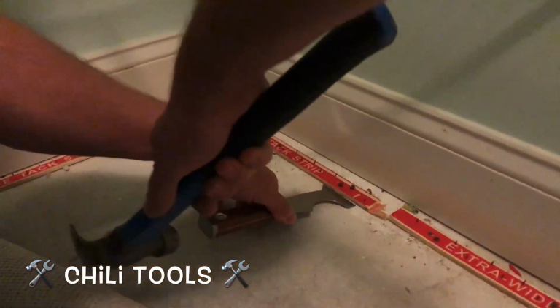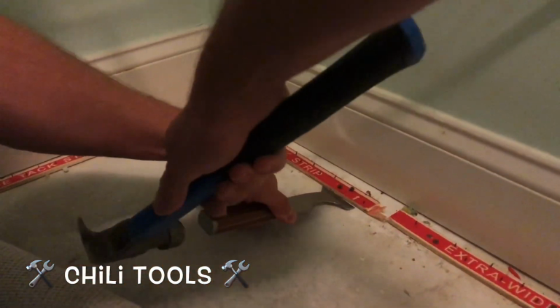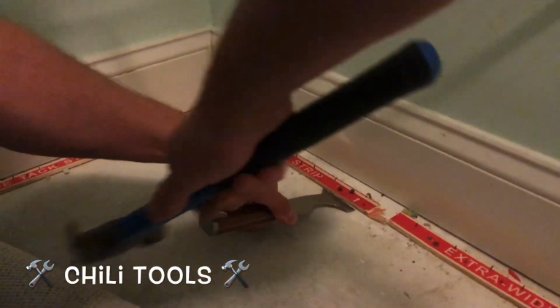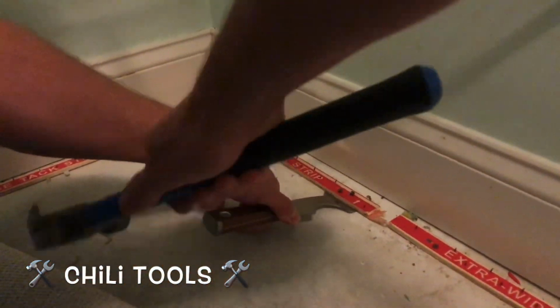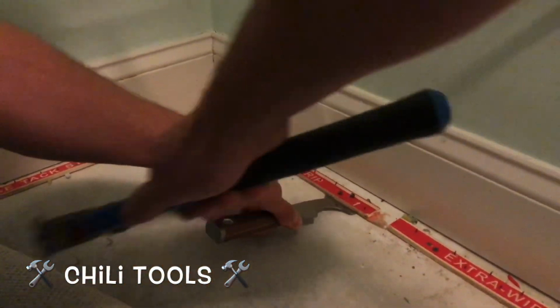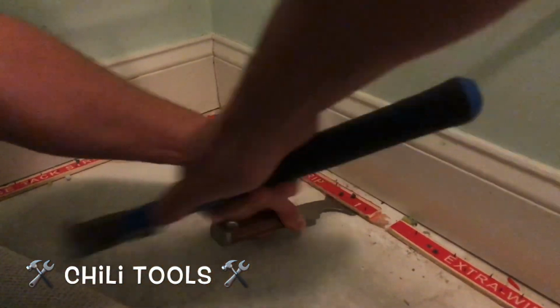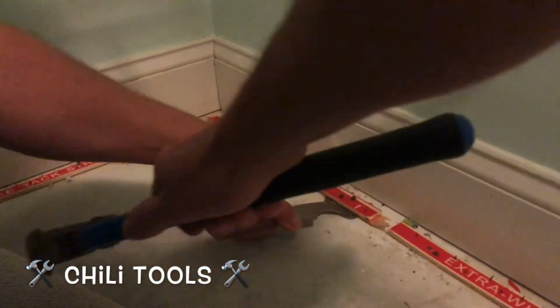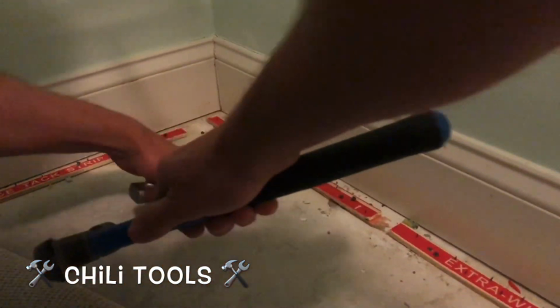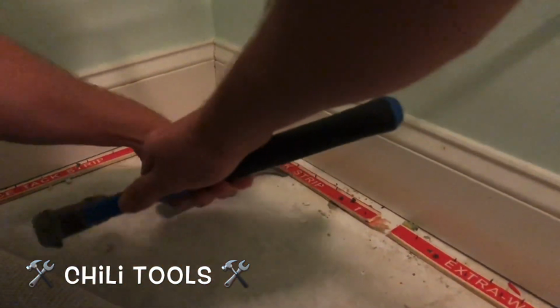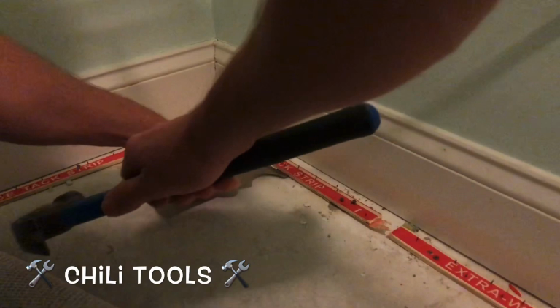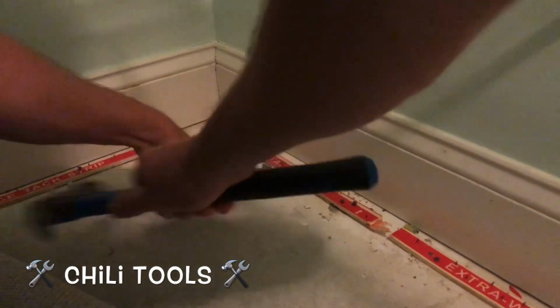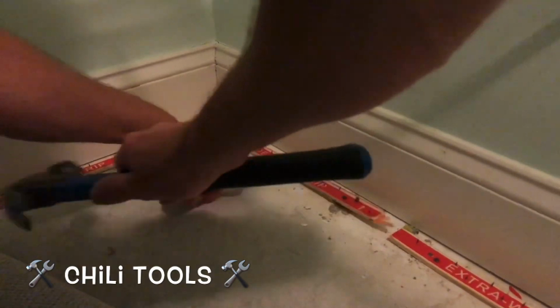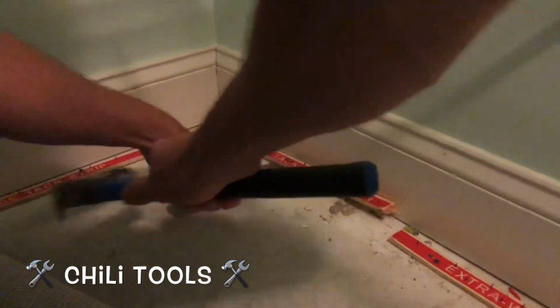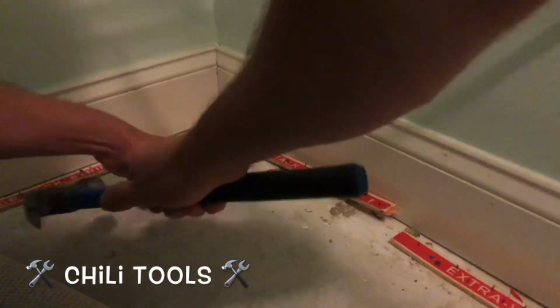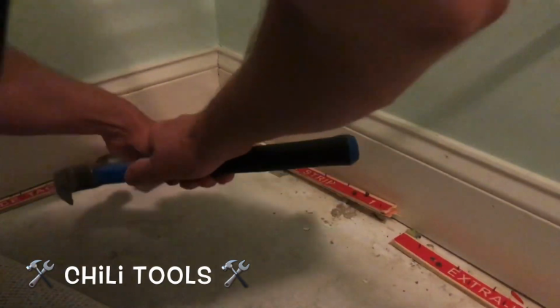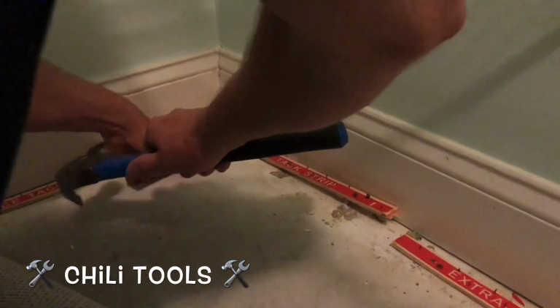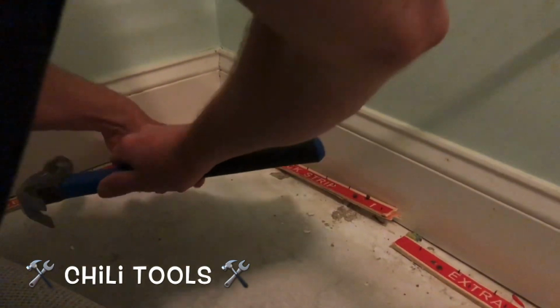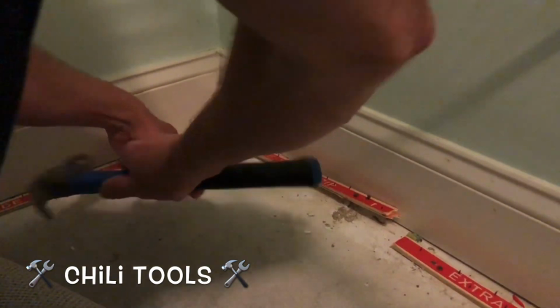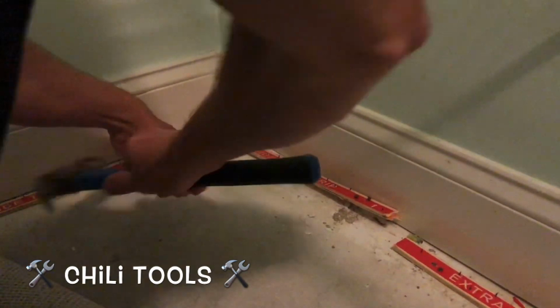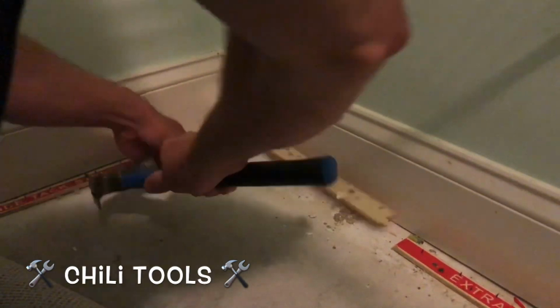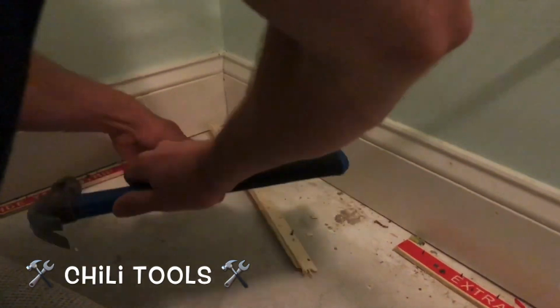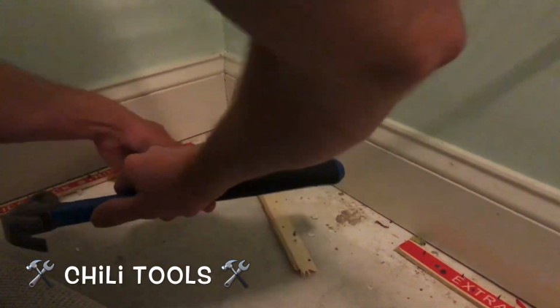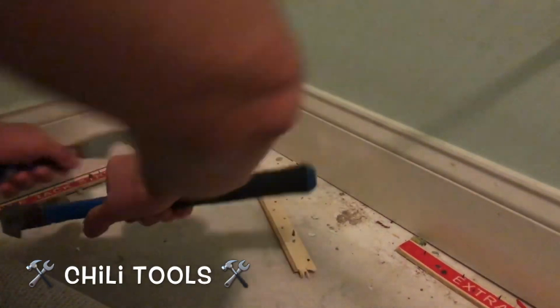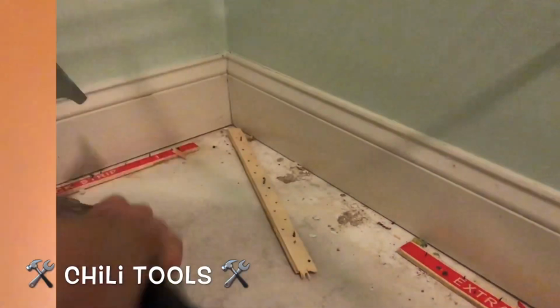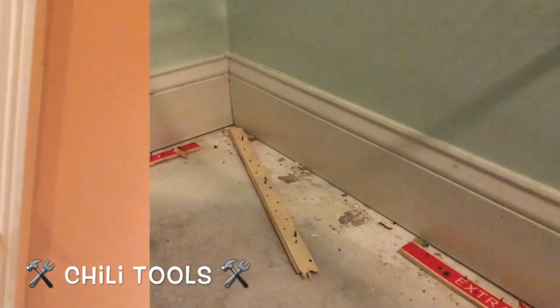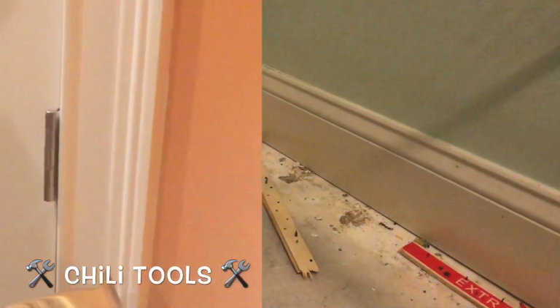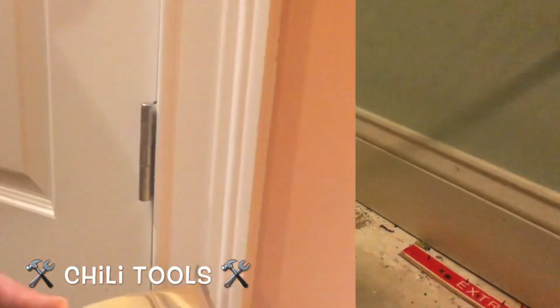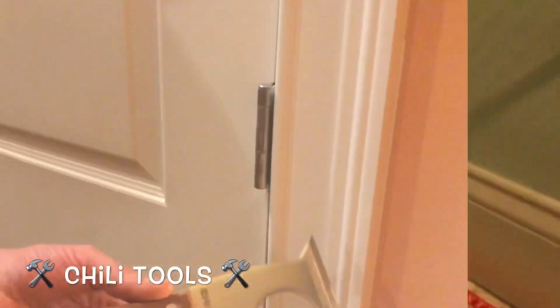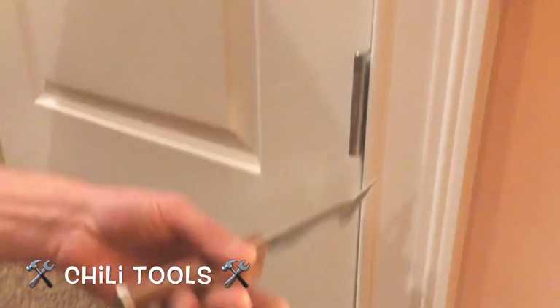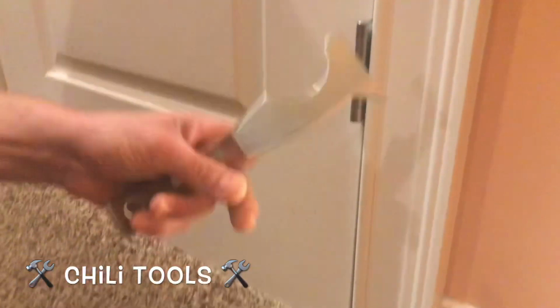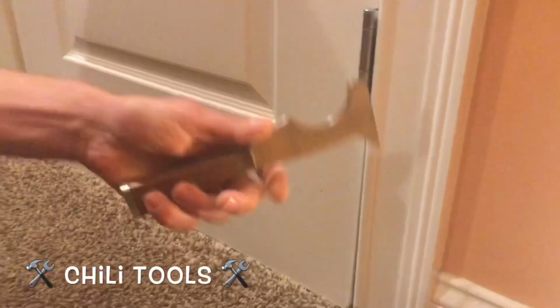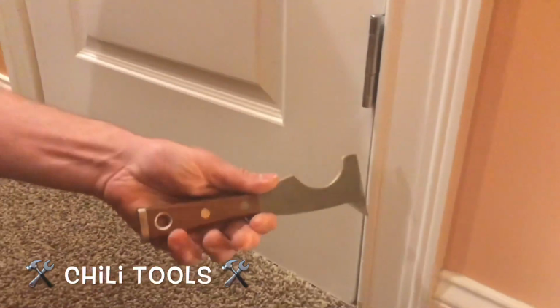First things first, we're going to use this to remove tack strip on a concrete subfloor. Works perfectly there.